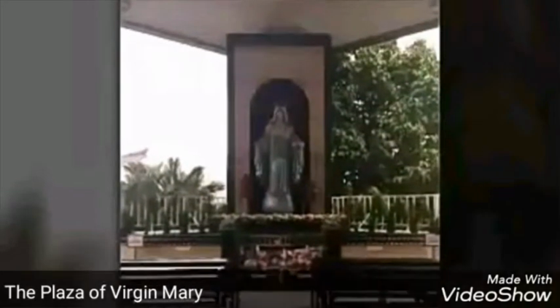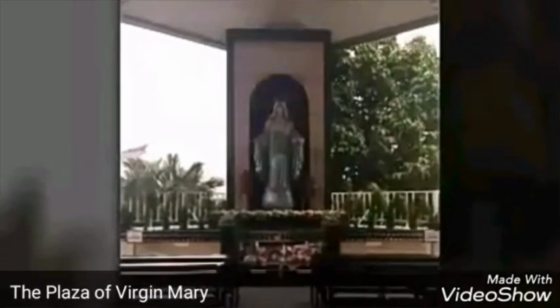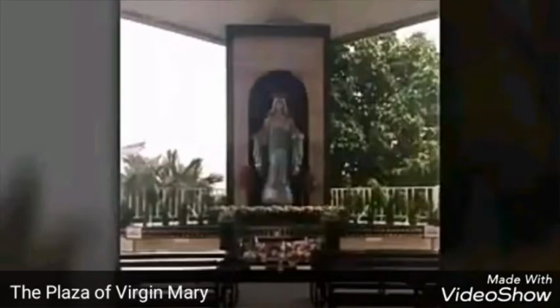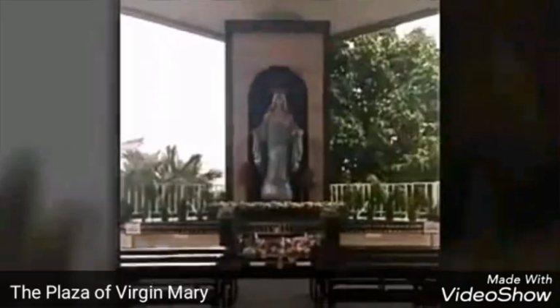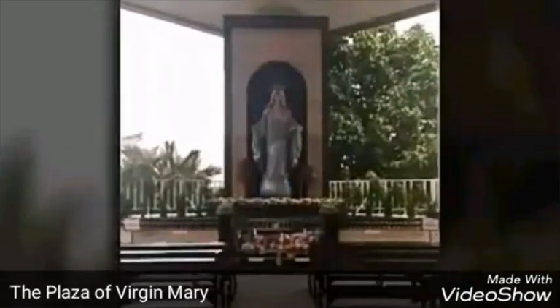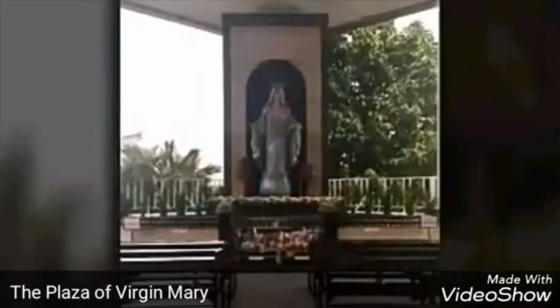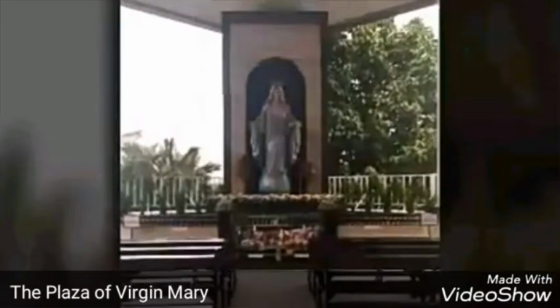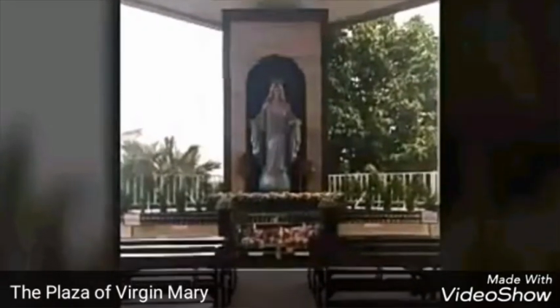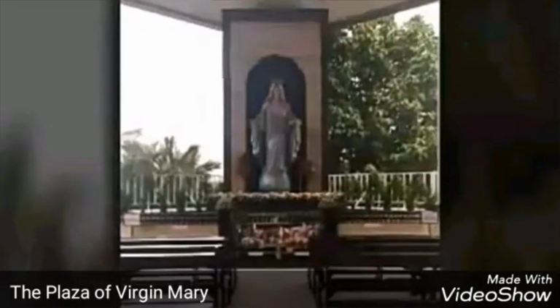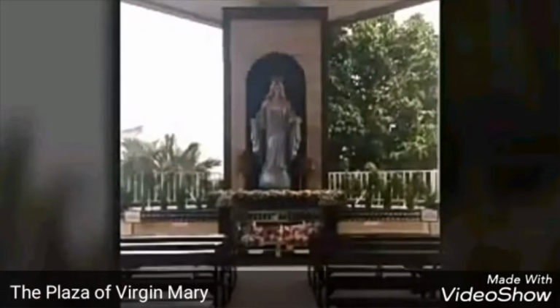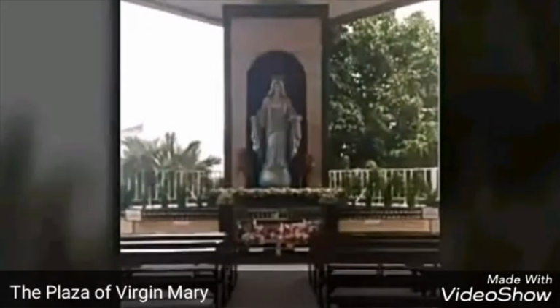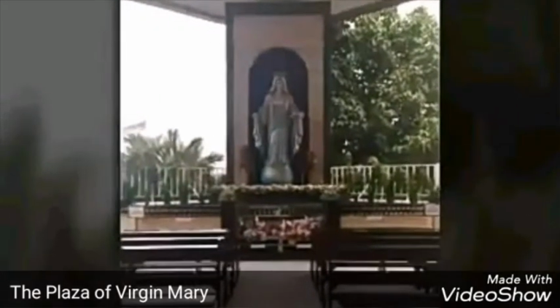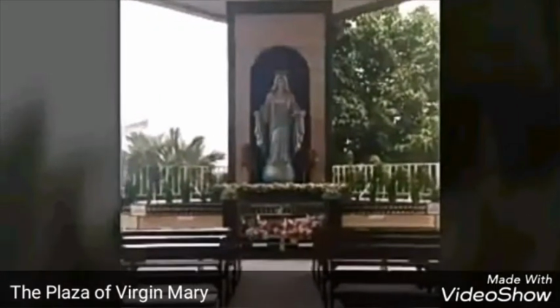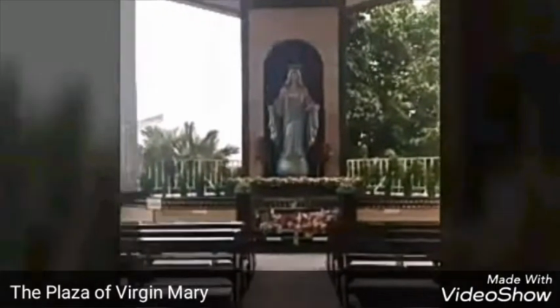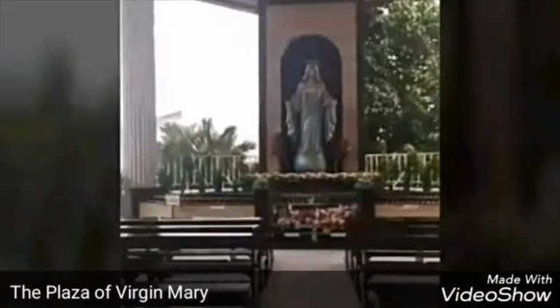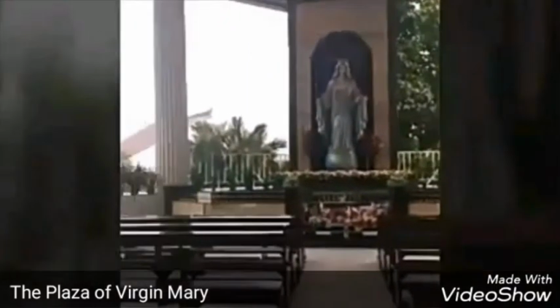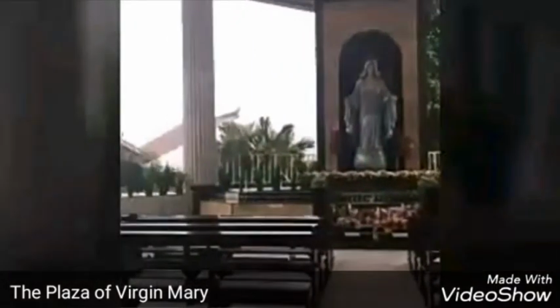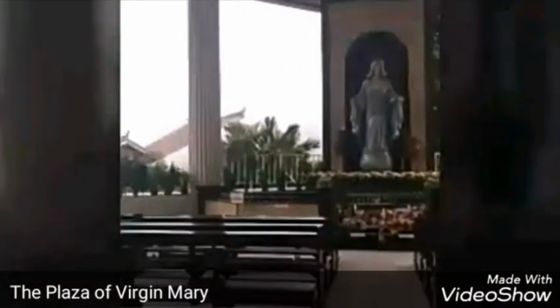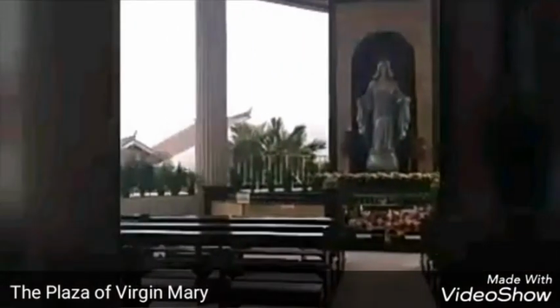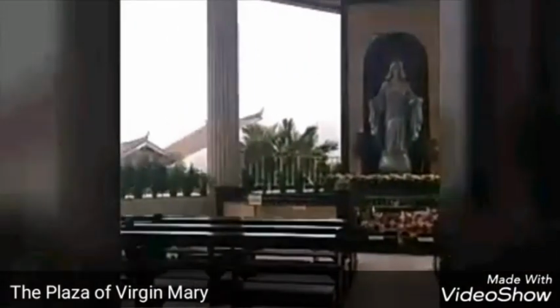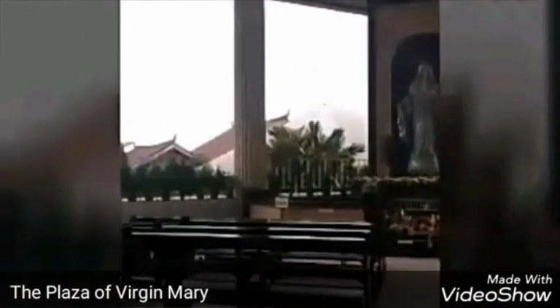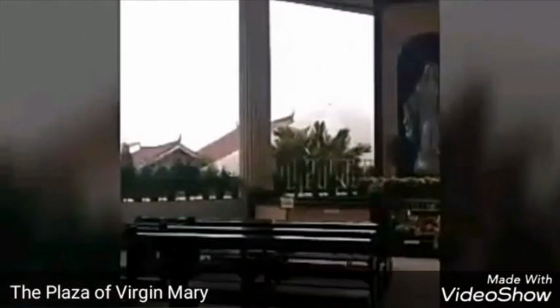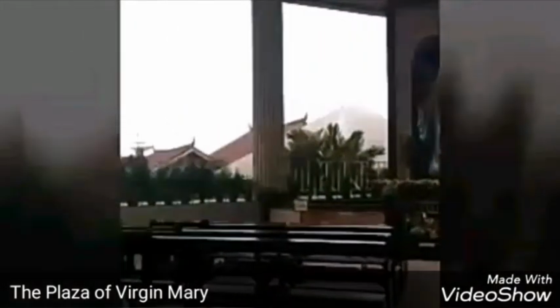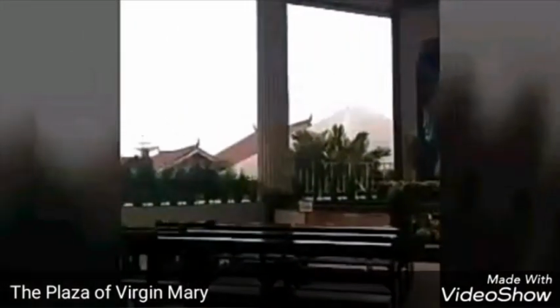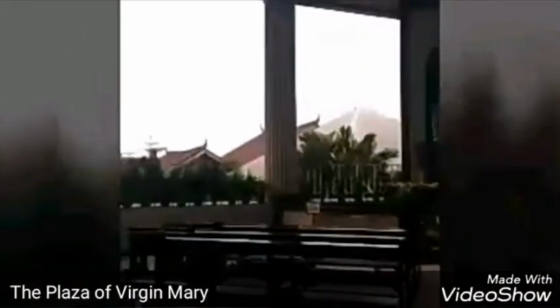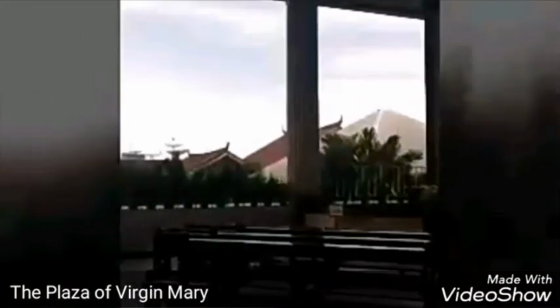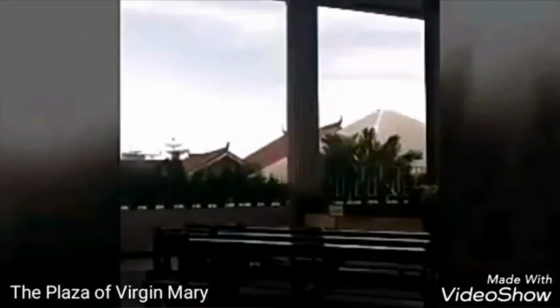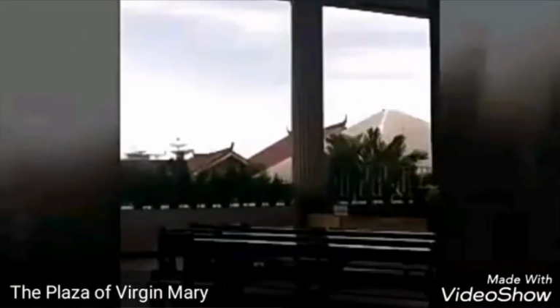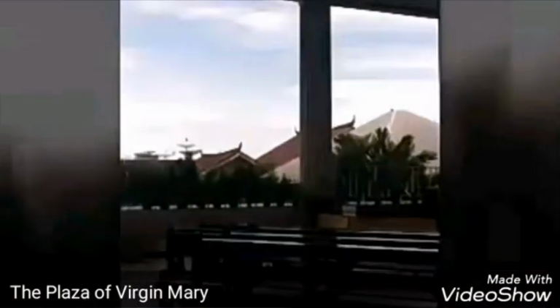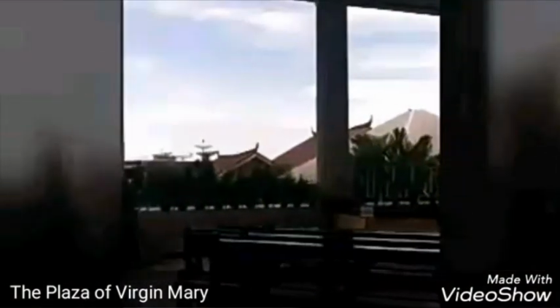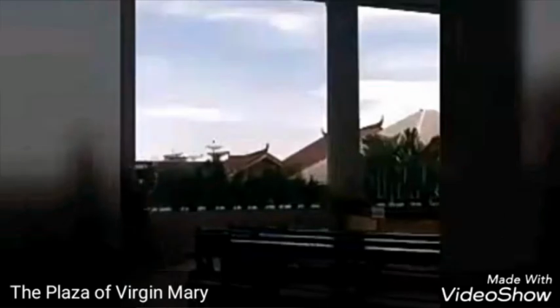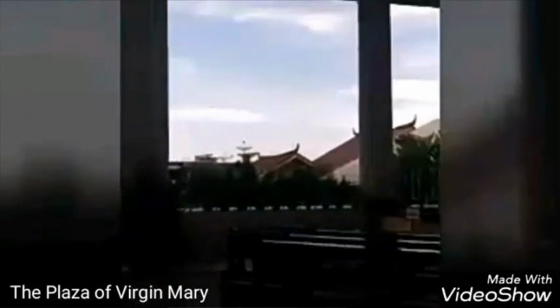At the outside, you can also see Mary's statue — the mother of Jesus Christ.